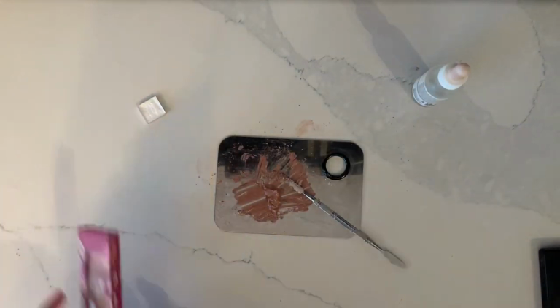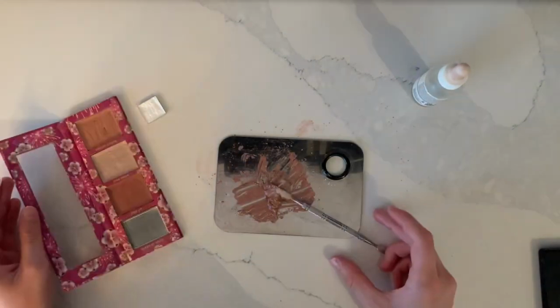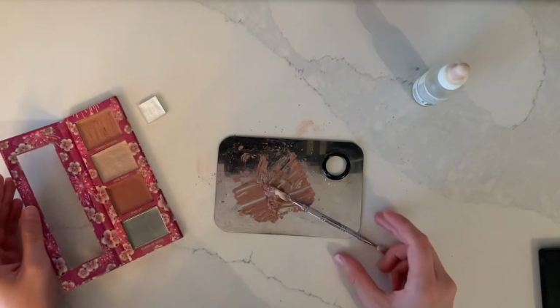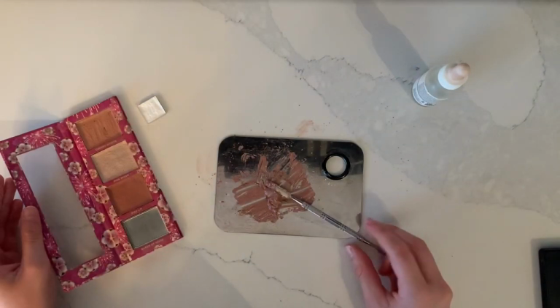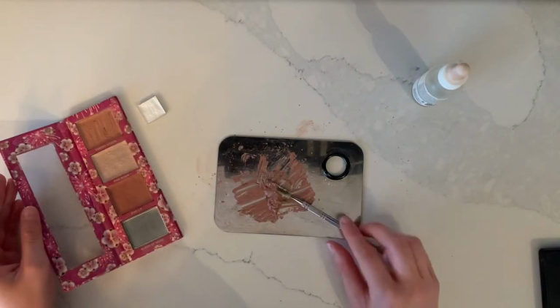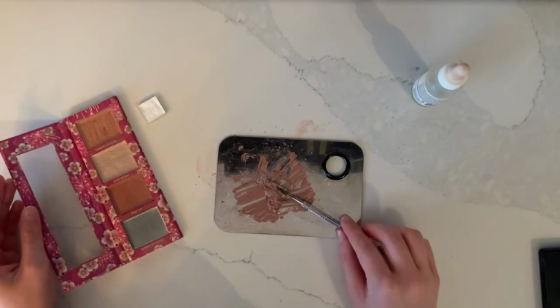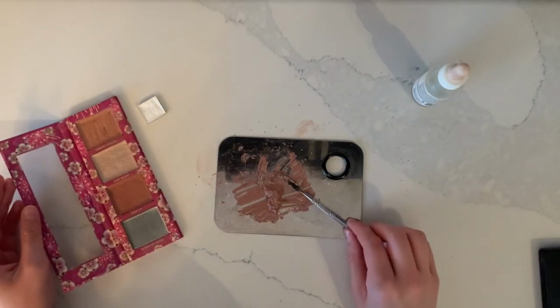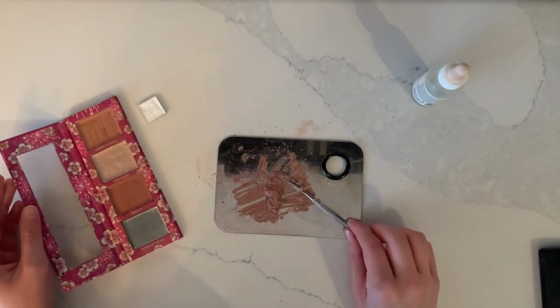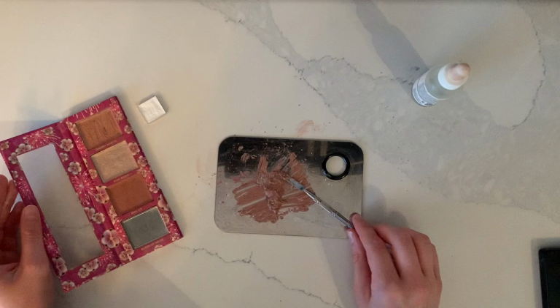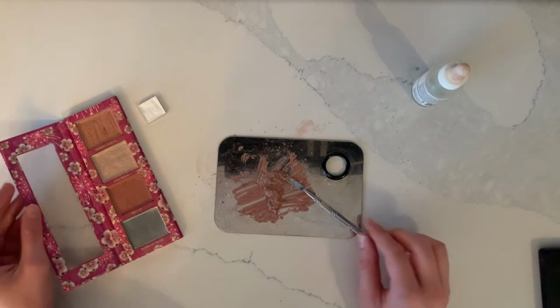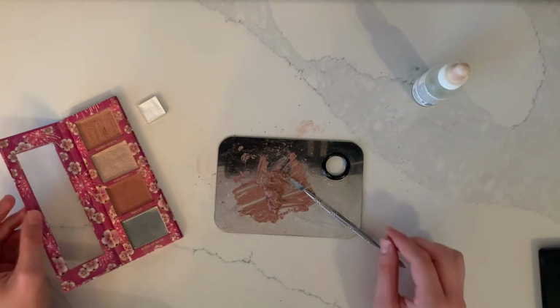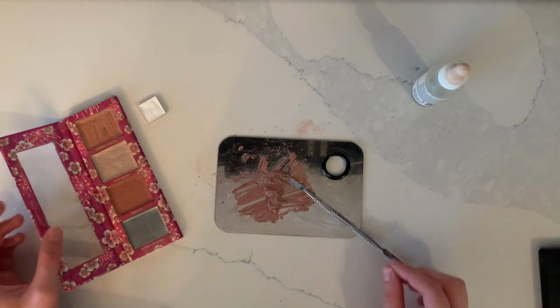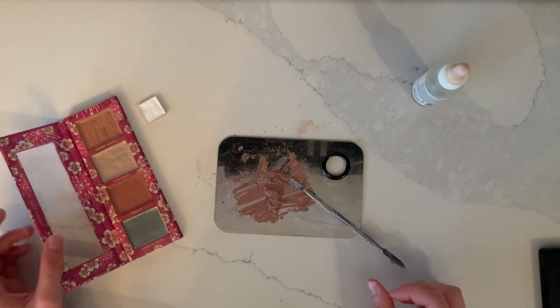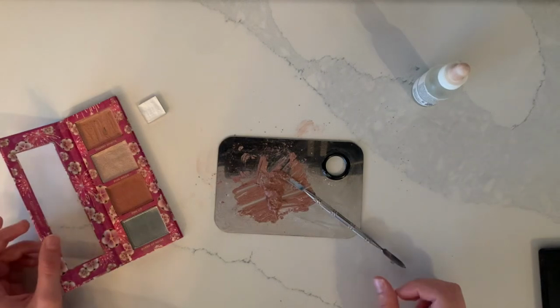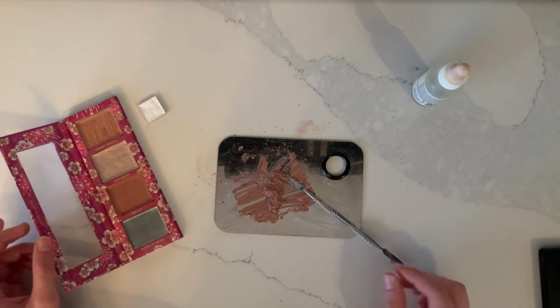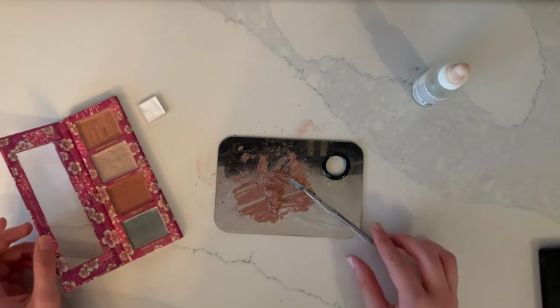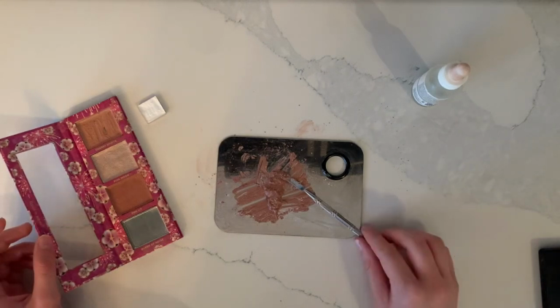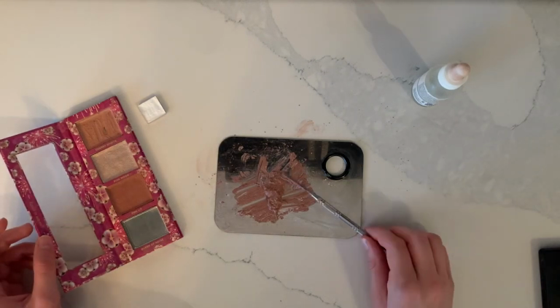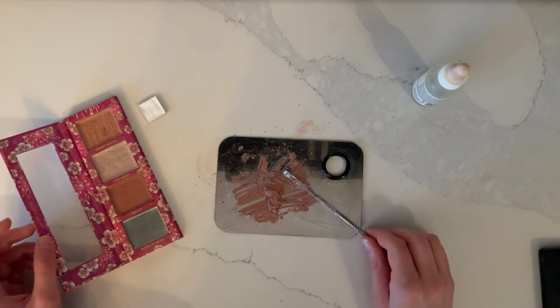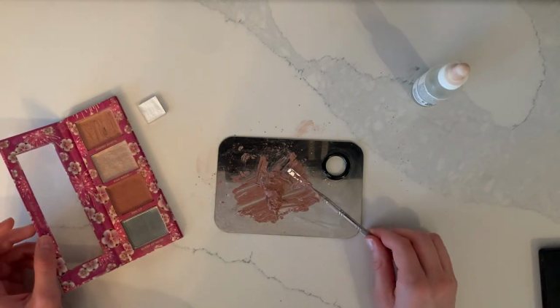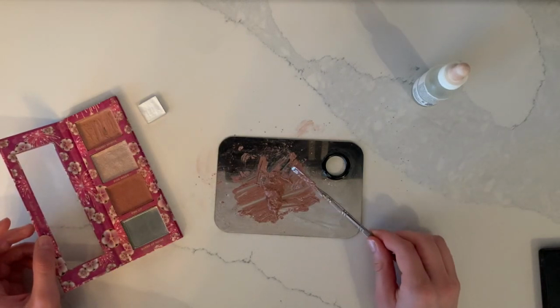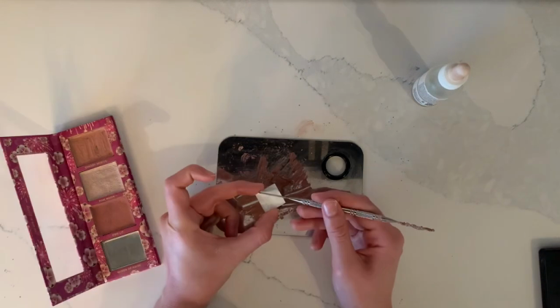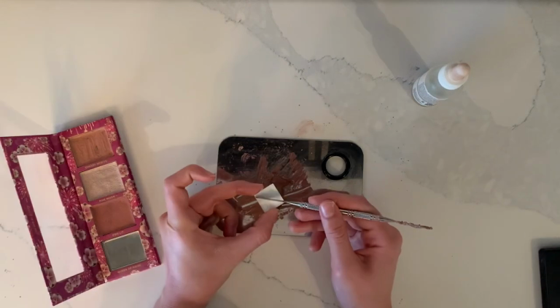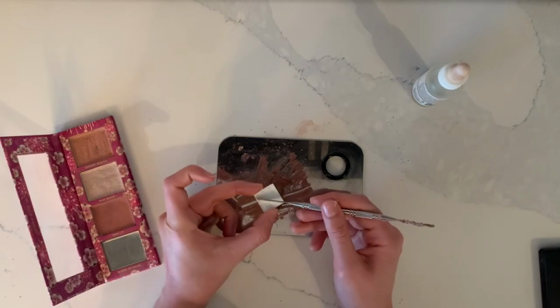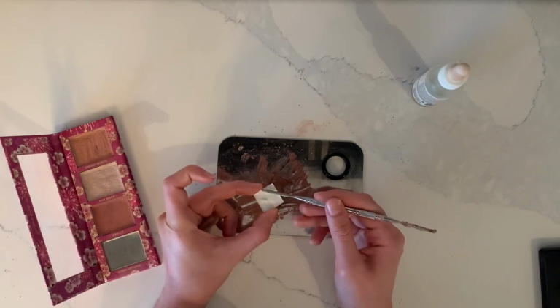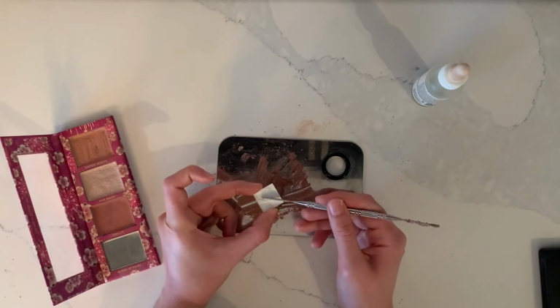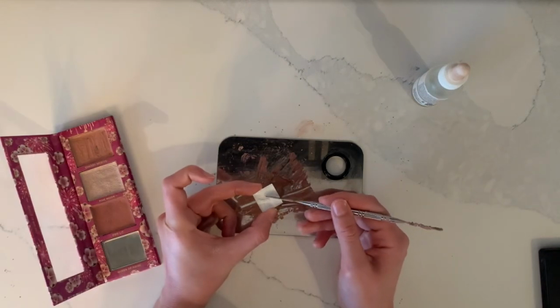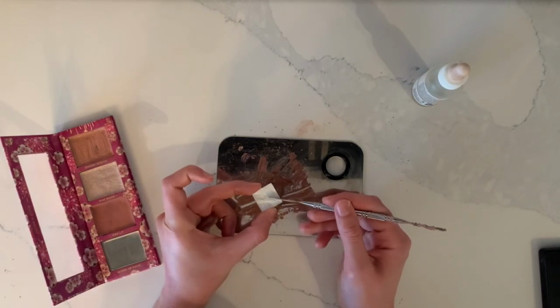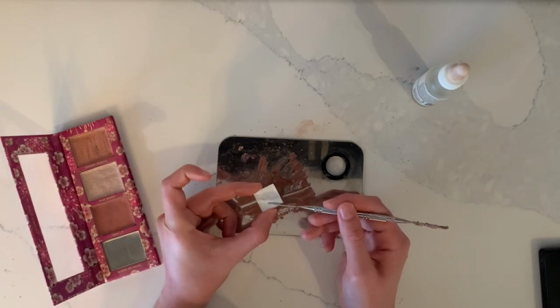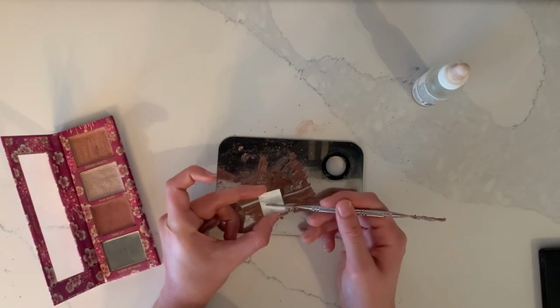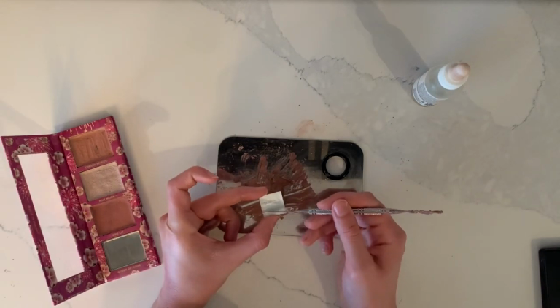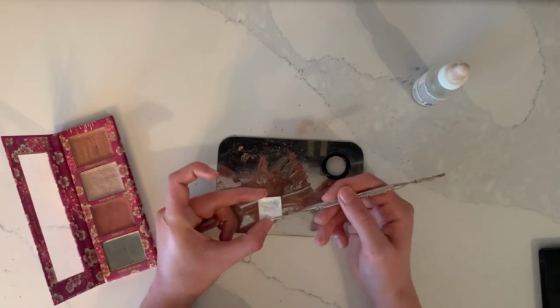I accidentally put way too much alcohol, so now I'm going to have to make a bigger batch. I'm just going to scrape a tiny bit more white in.